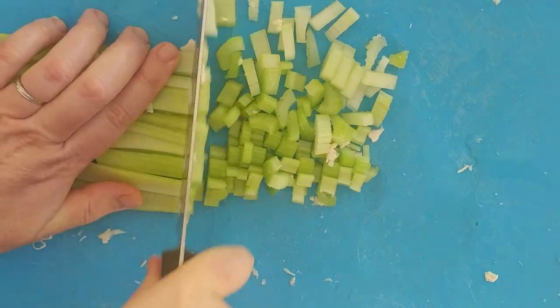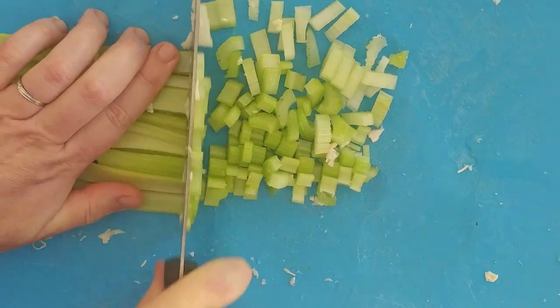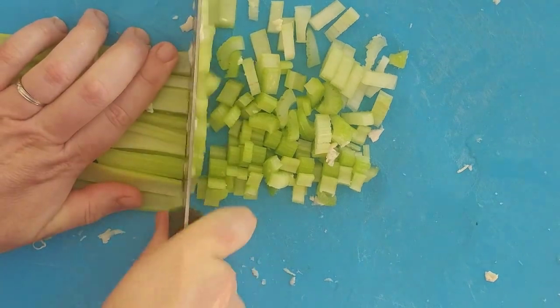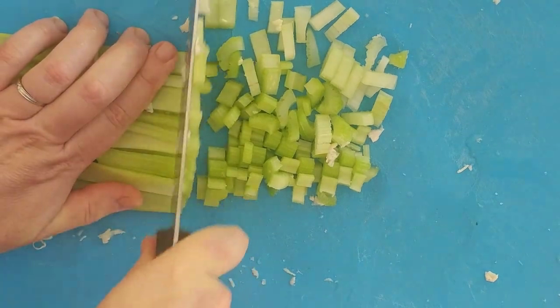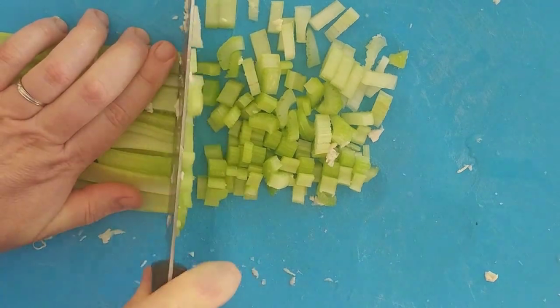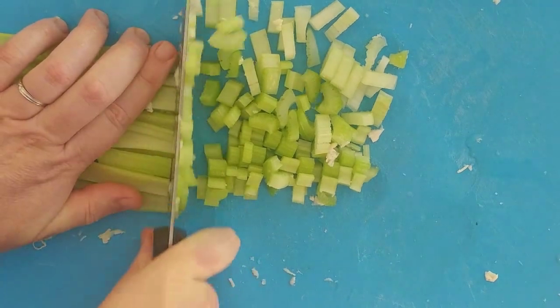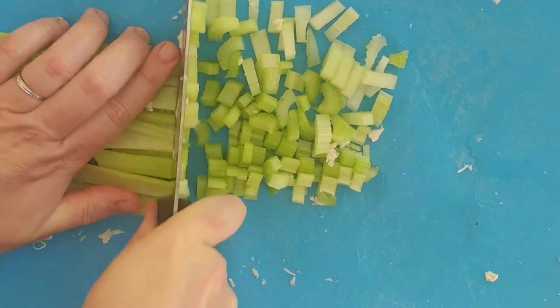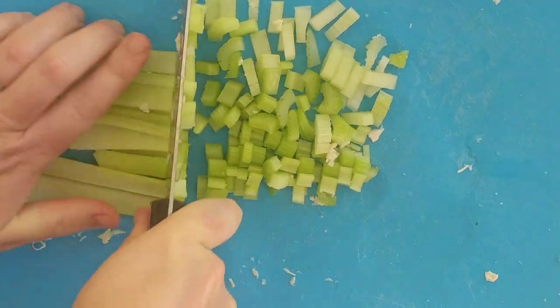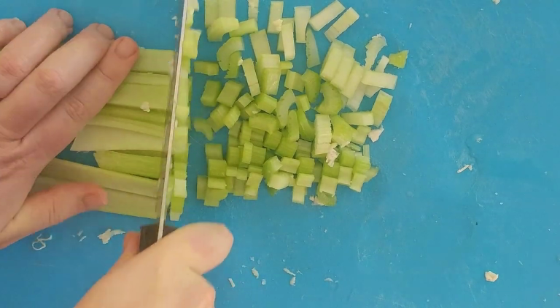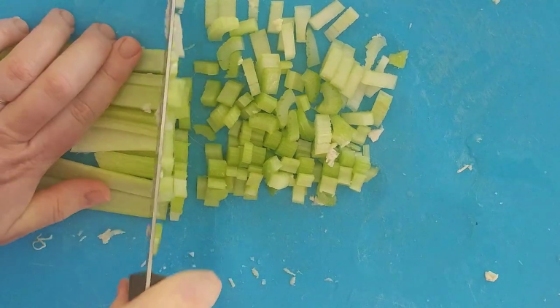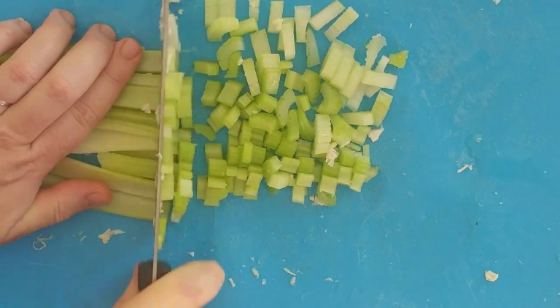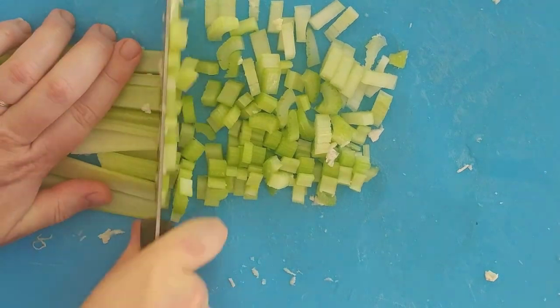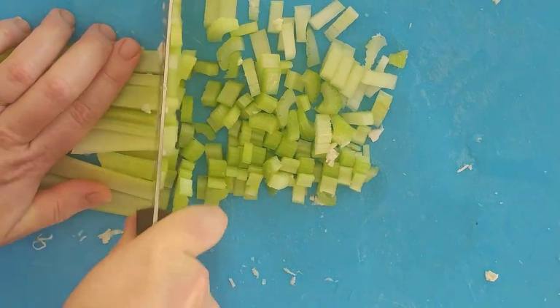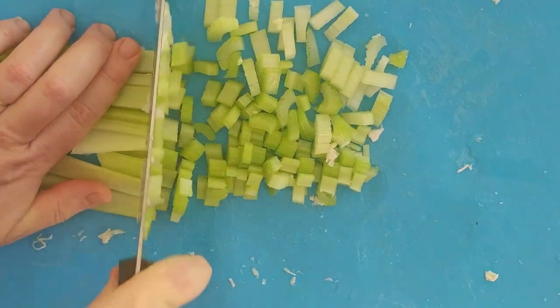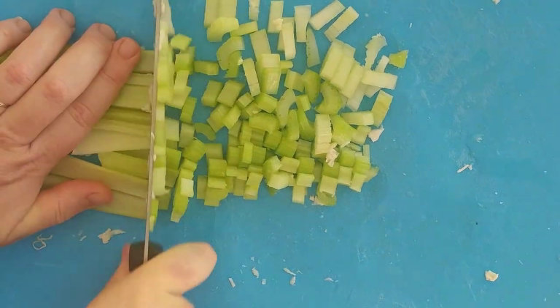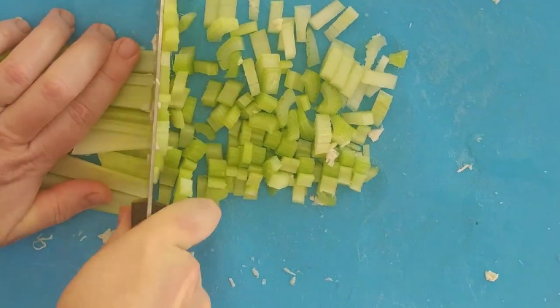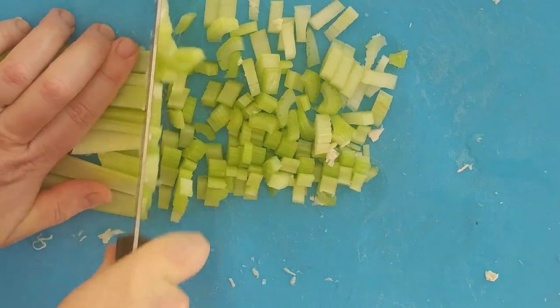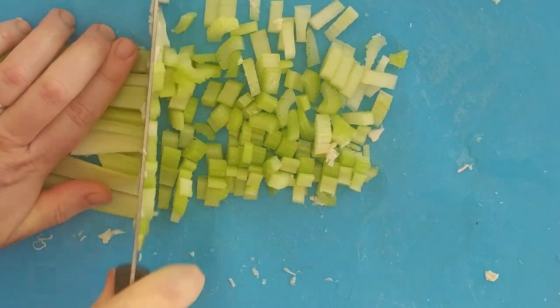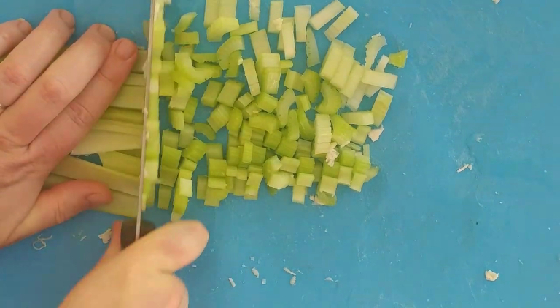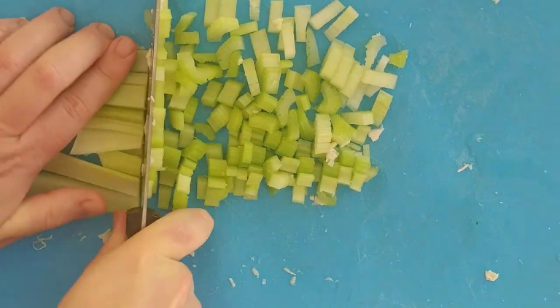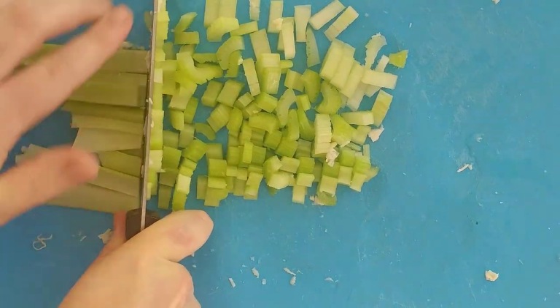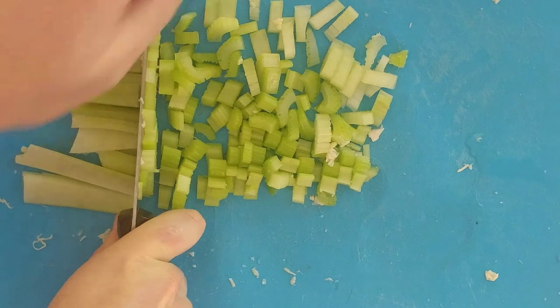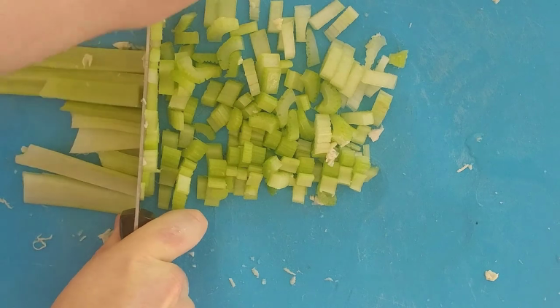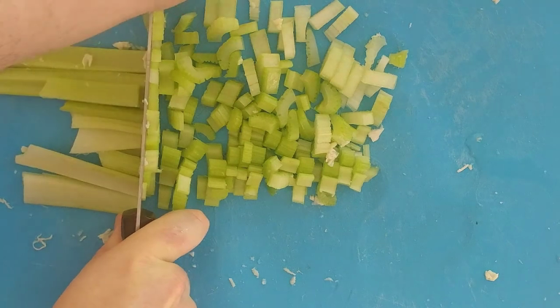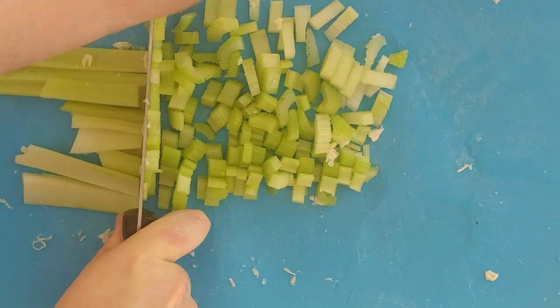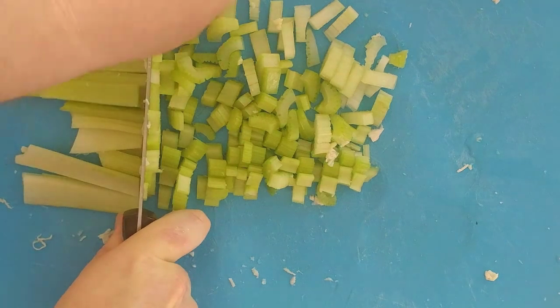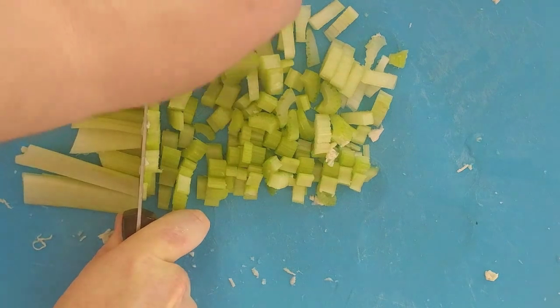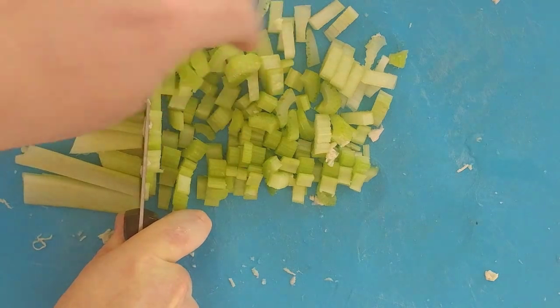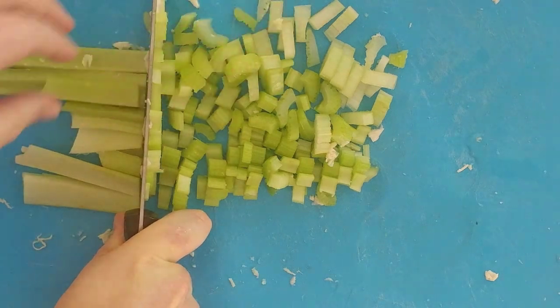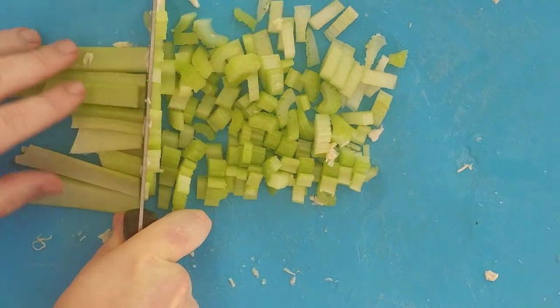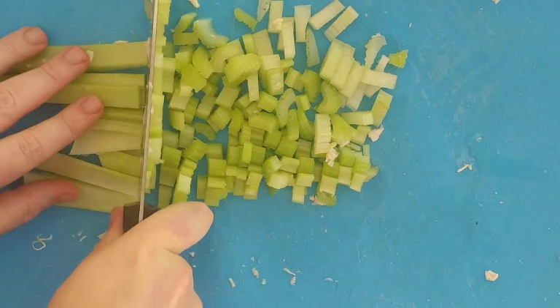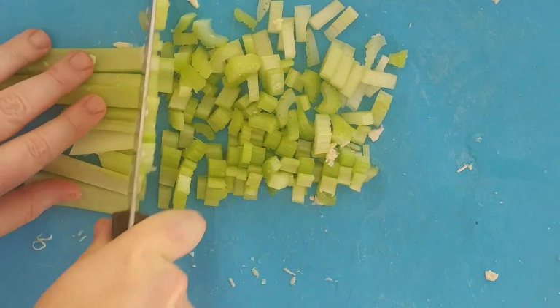By the way, this is a recipe you can make straight when you just want something fast at night, as long as your chicken is pre-cooked.